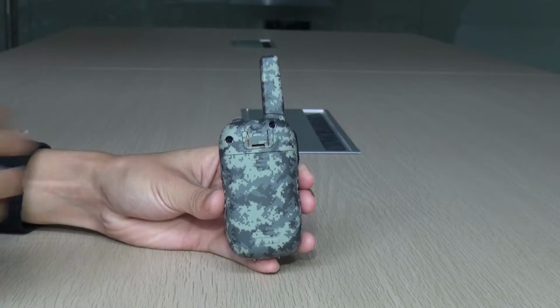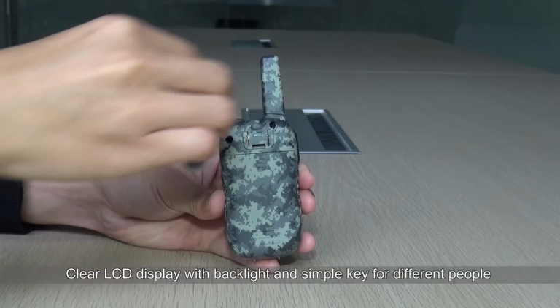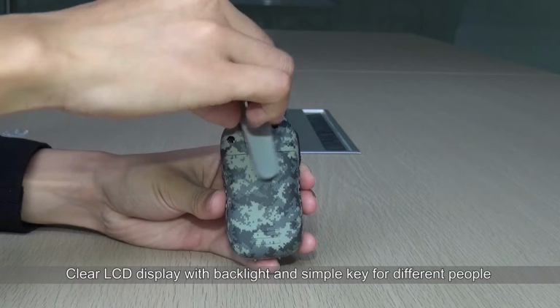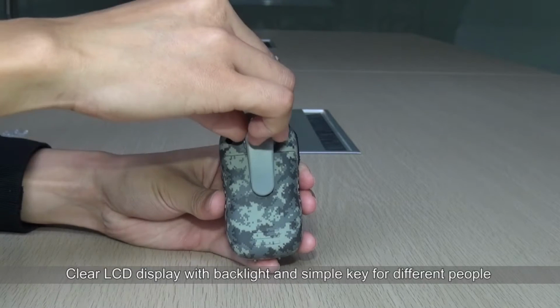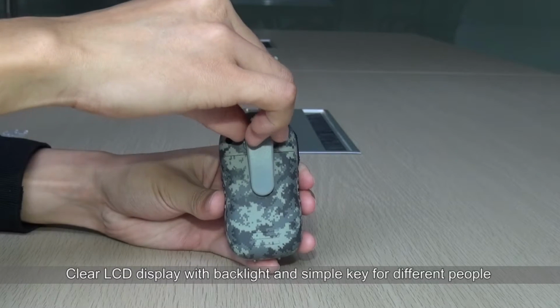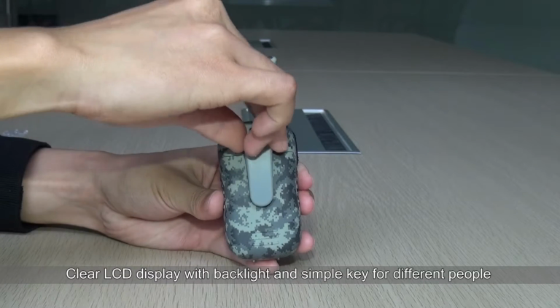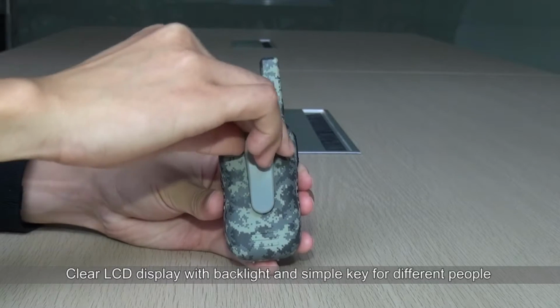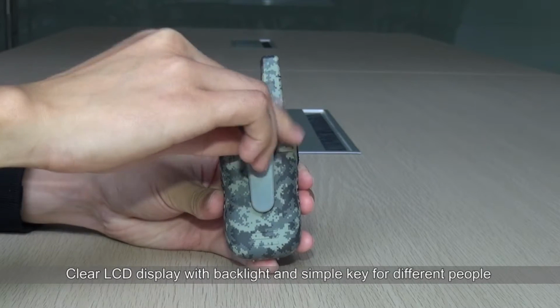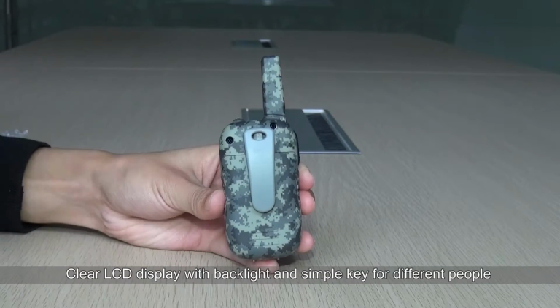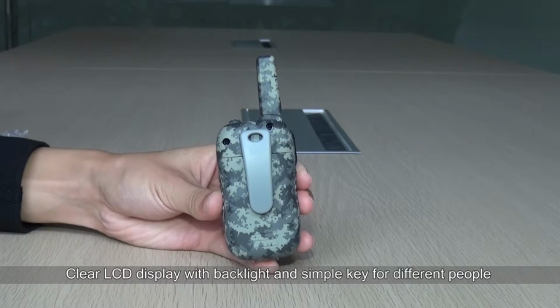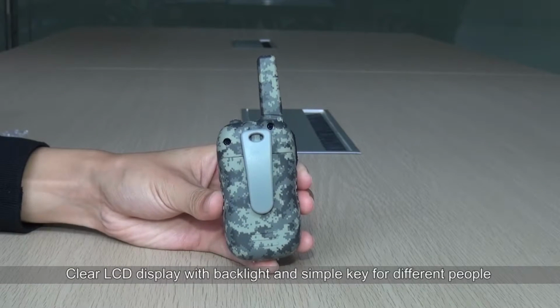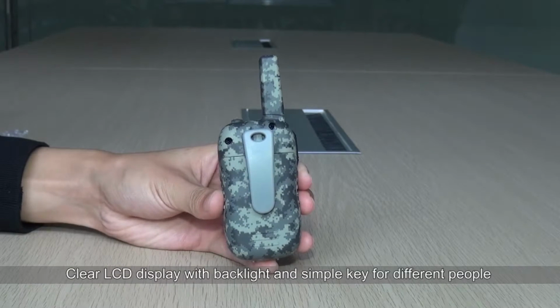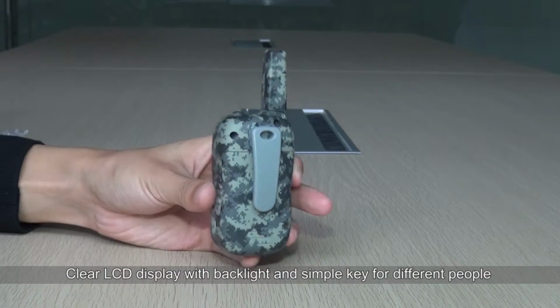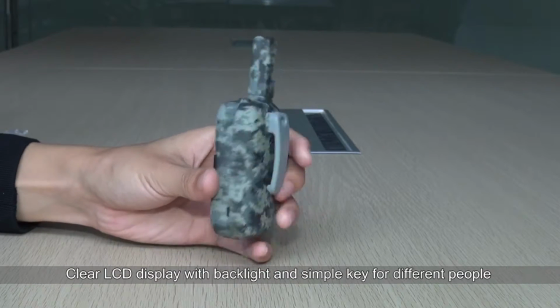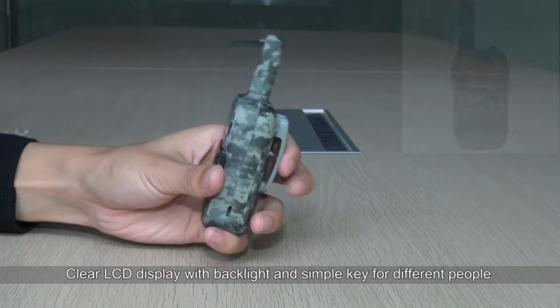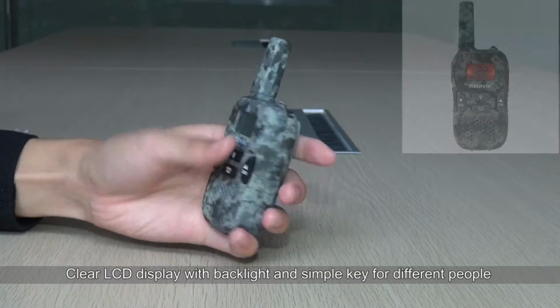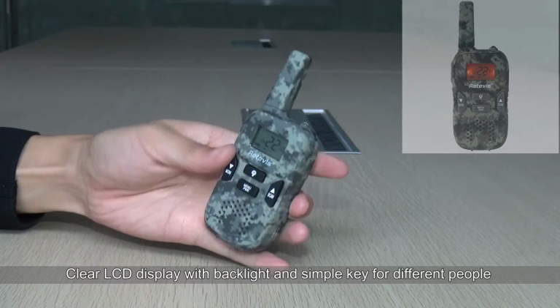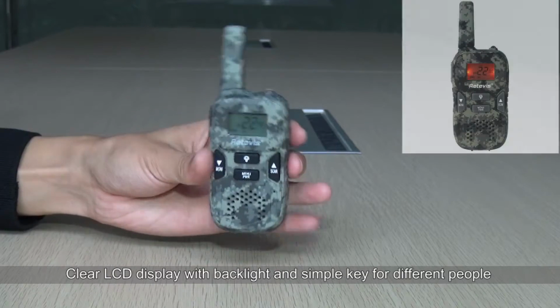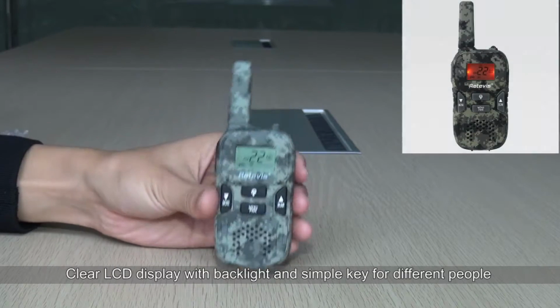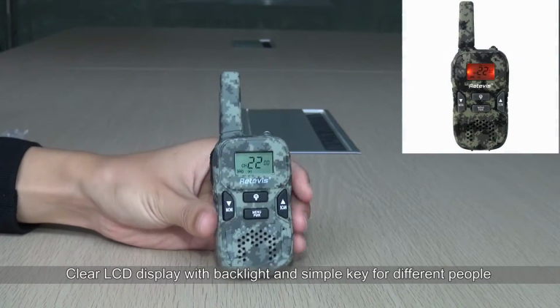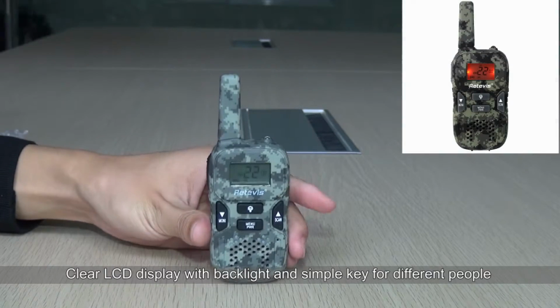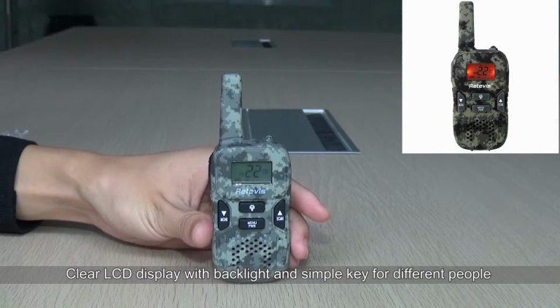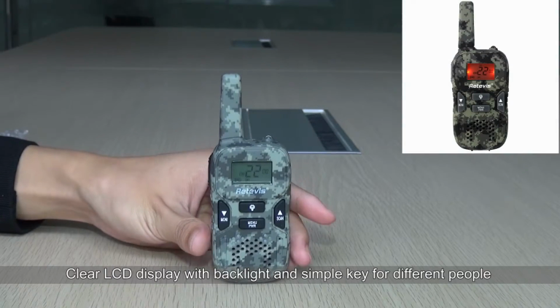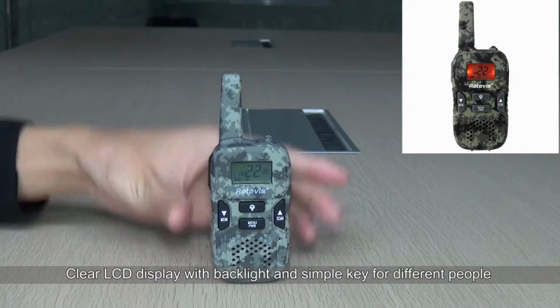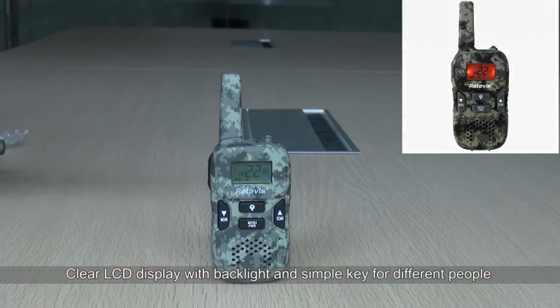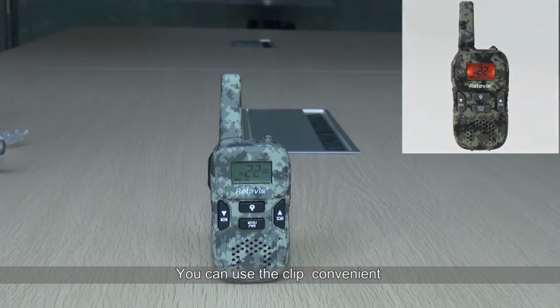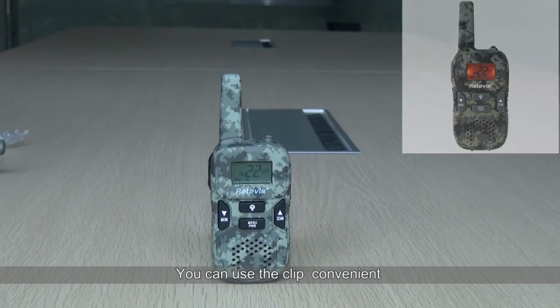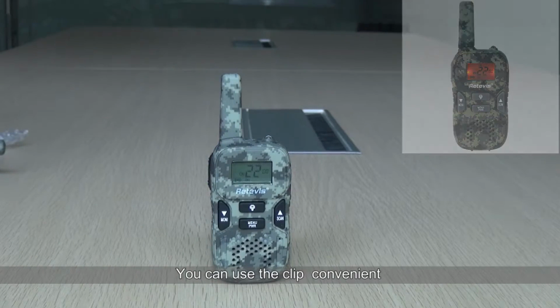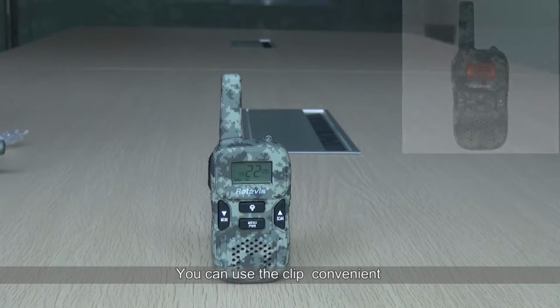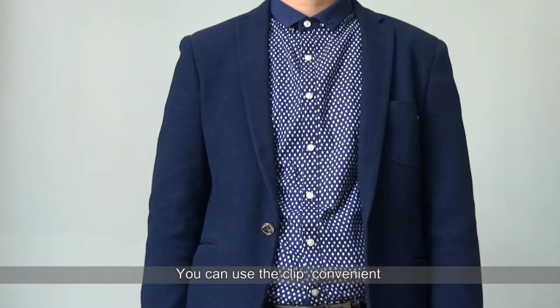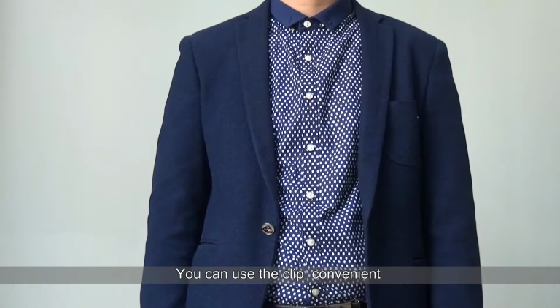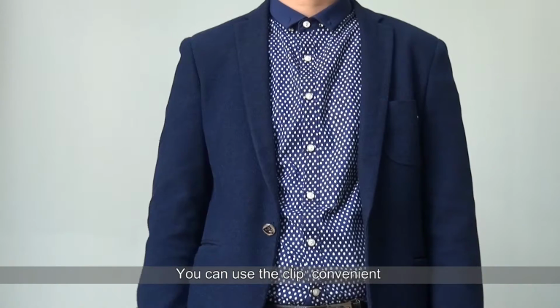Clear LCD display with red backlight and simple keys for different functions. You can use the clip conveniently.